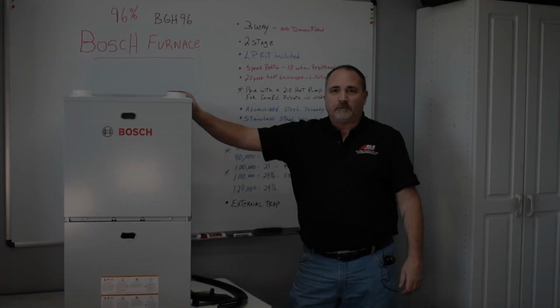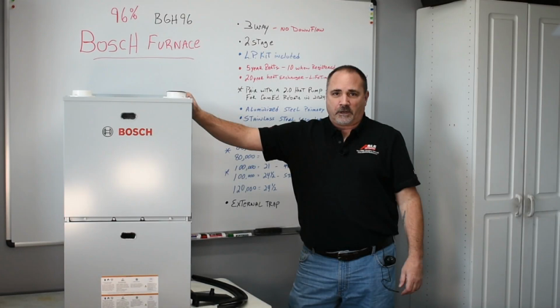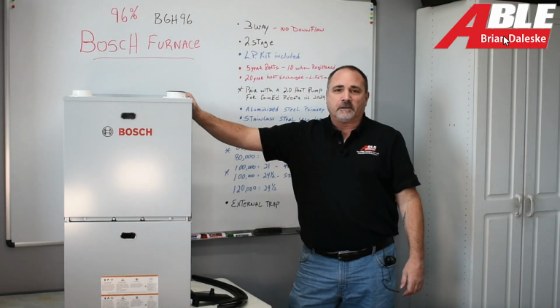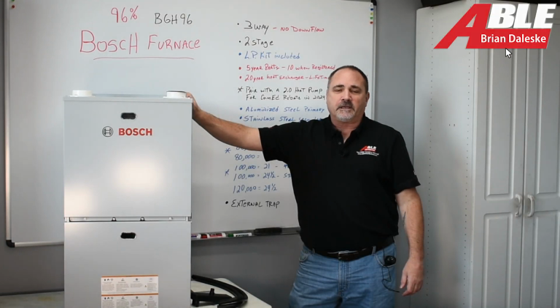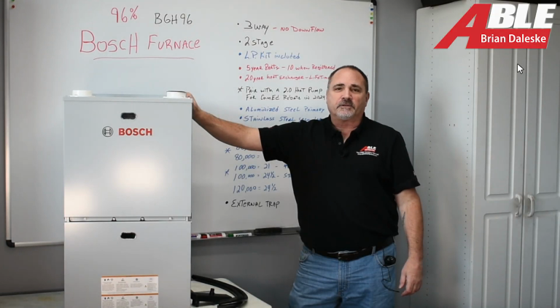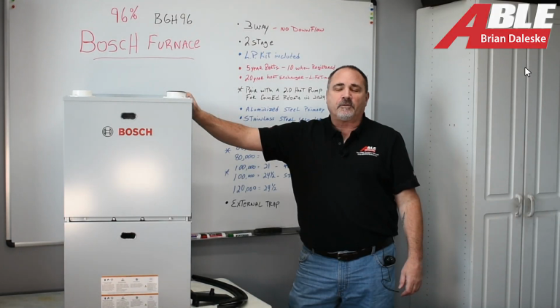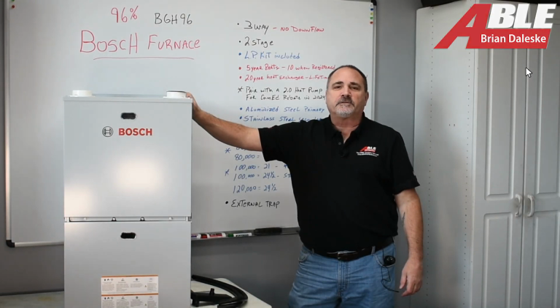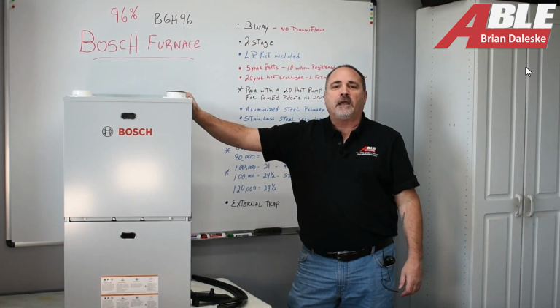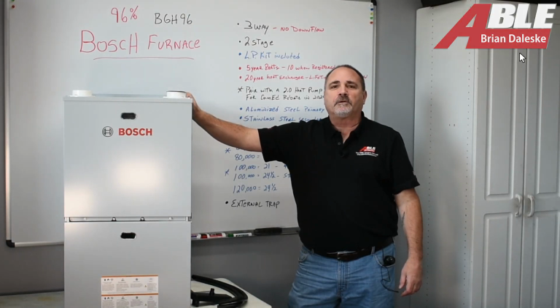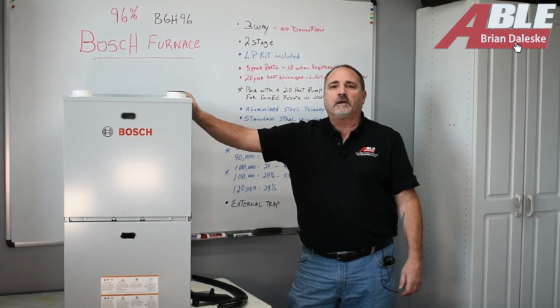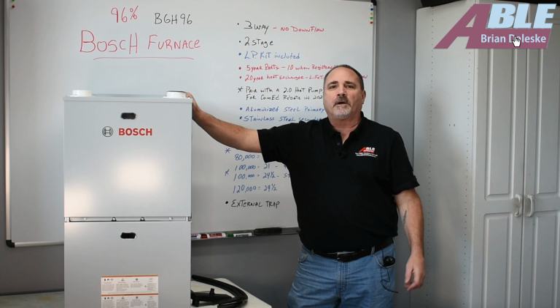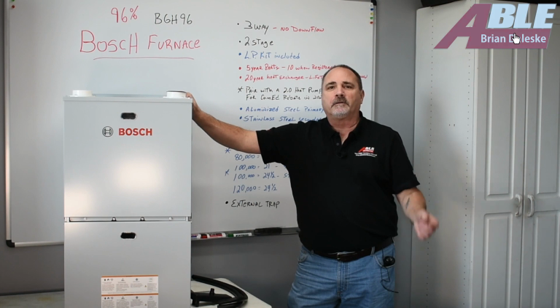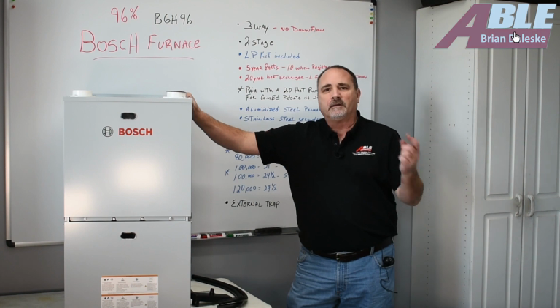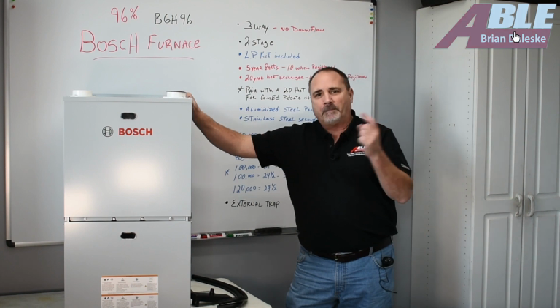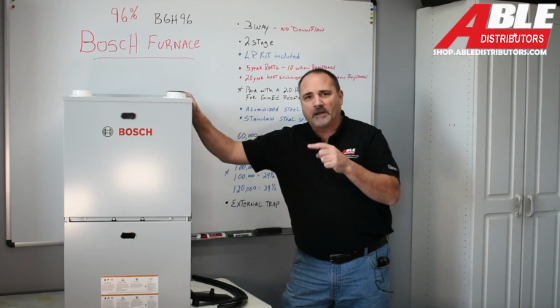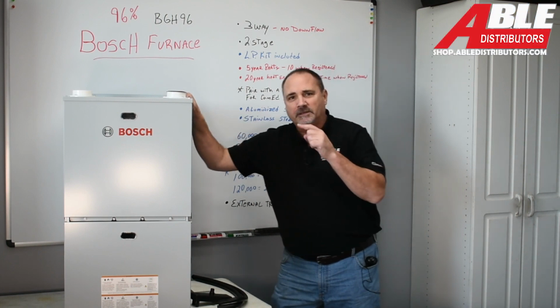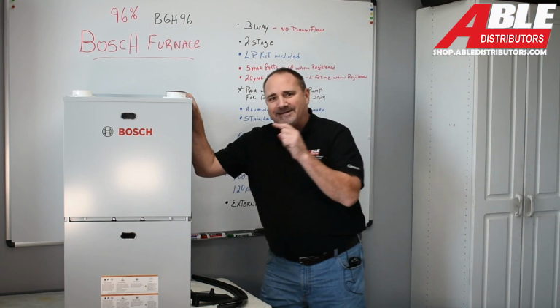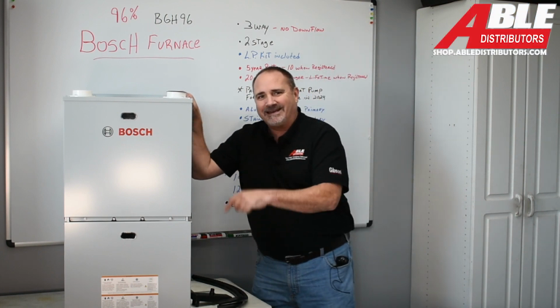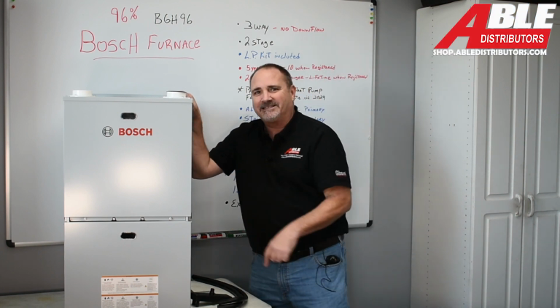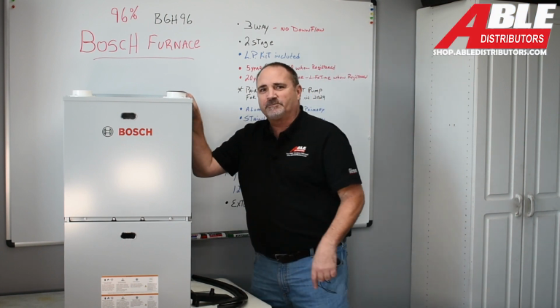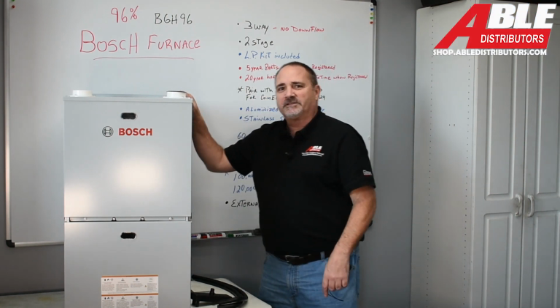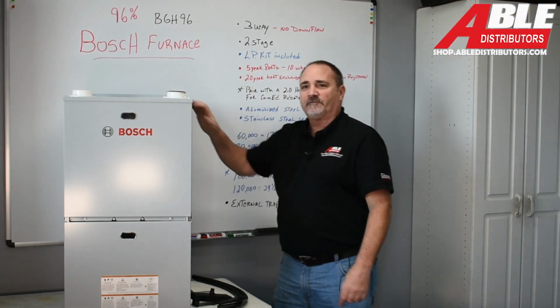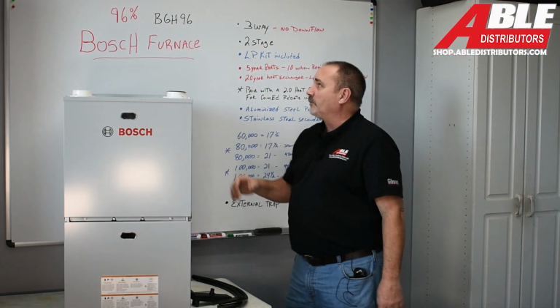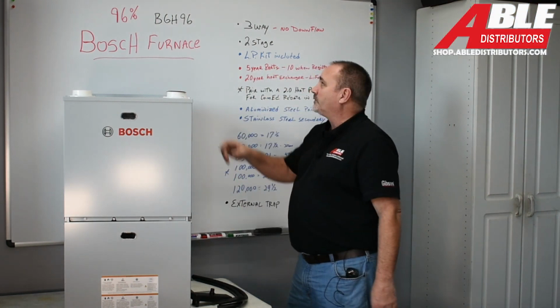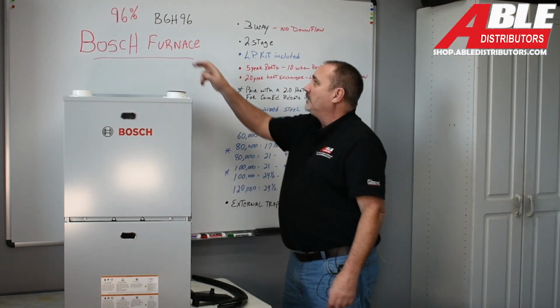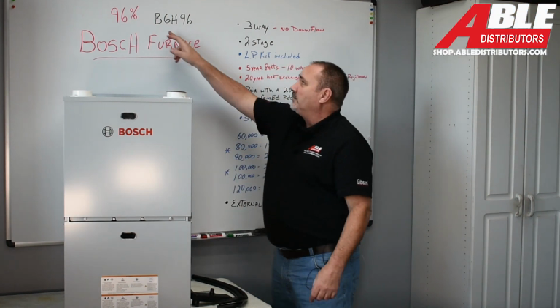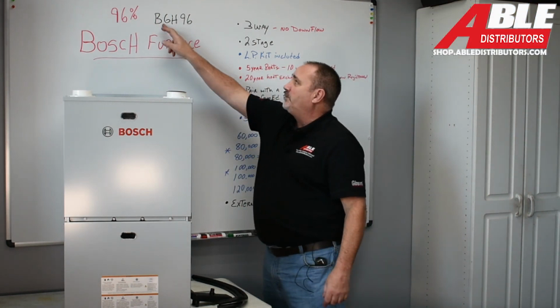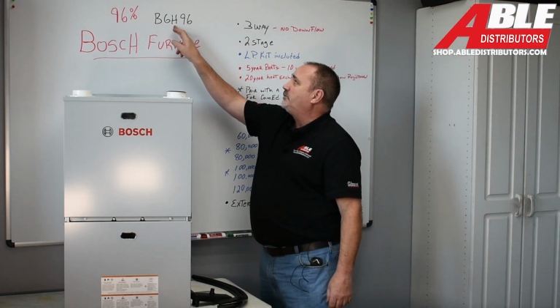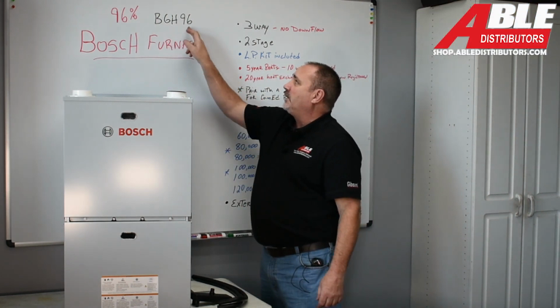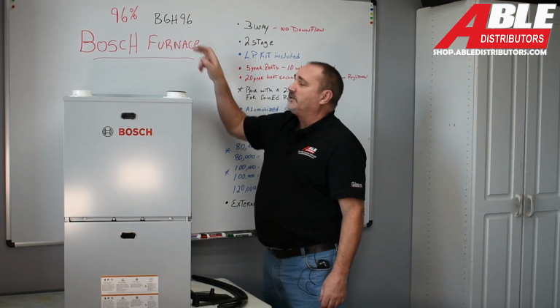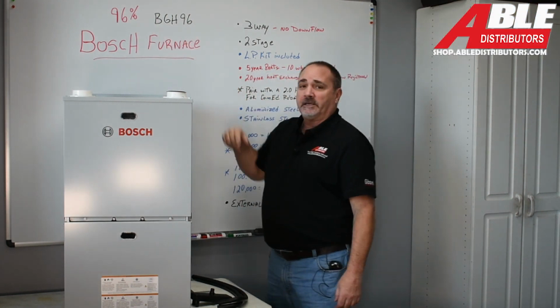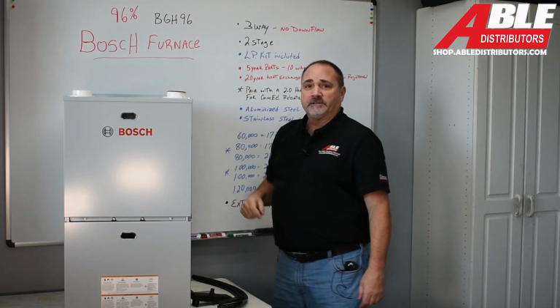Brian Gillespie, Able Distributors. Today we're talking about the Bosch 96% furnace, the BGH-96.